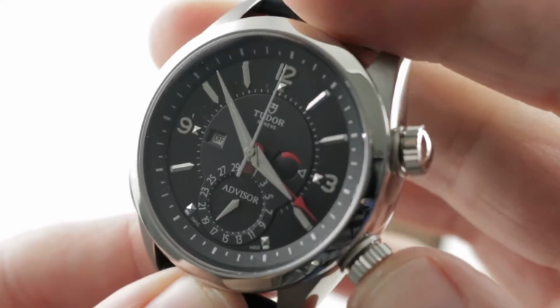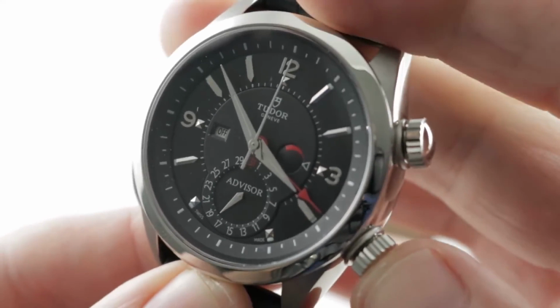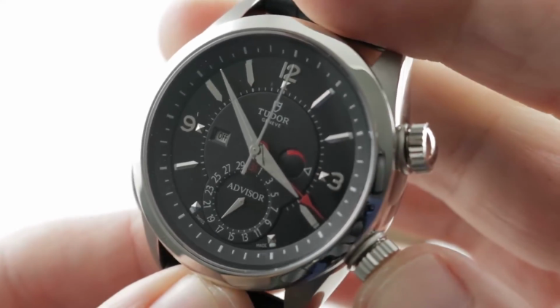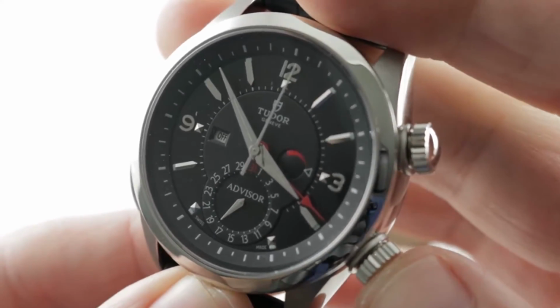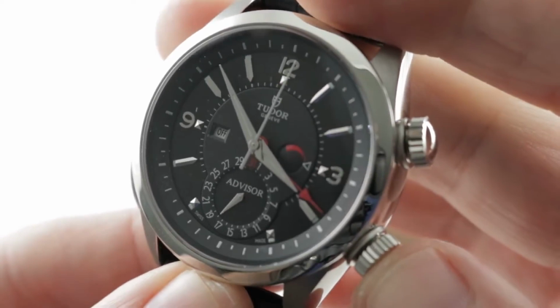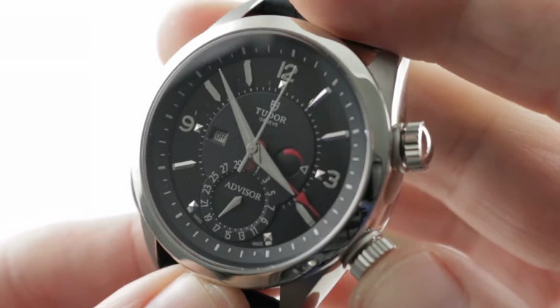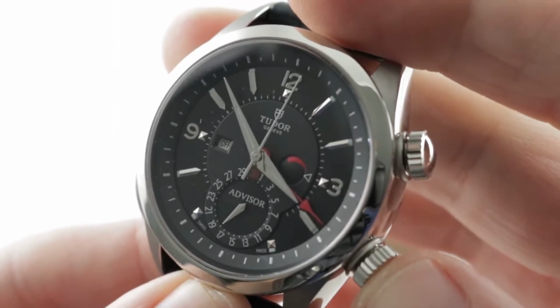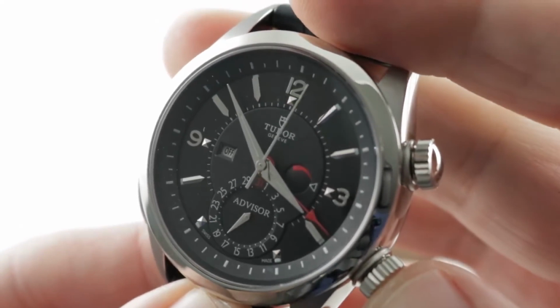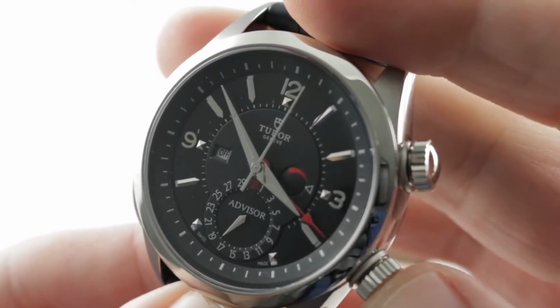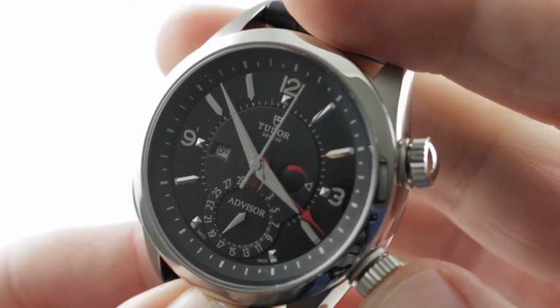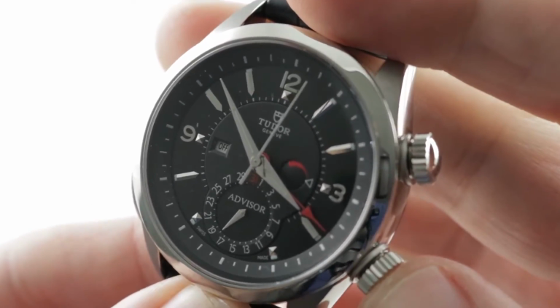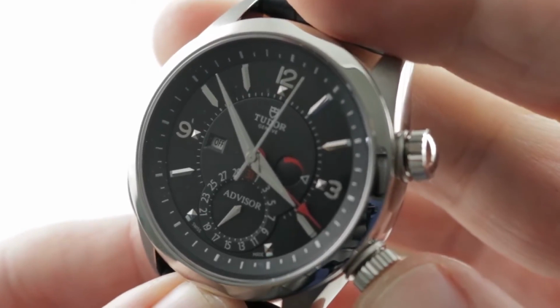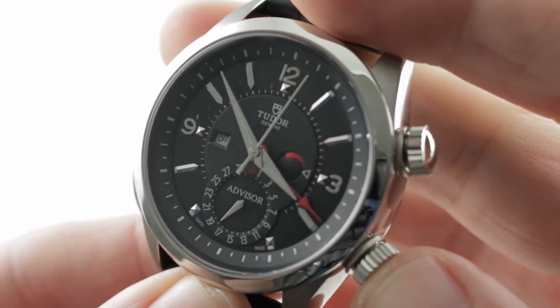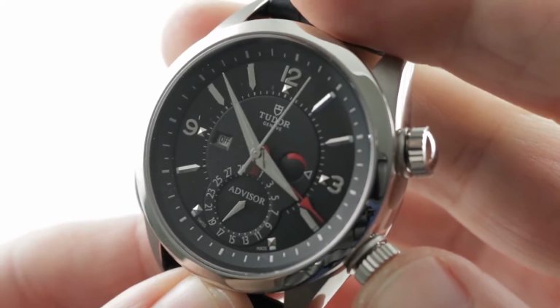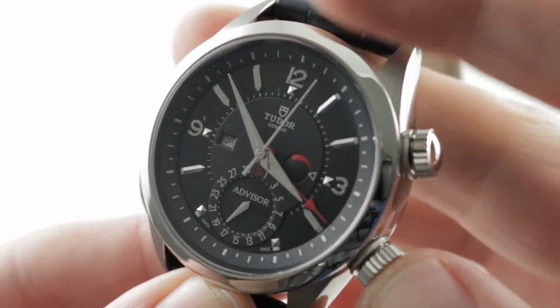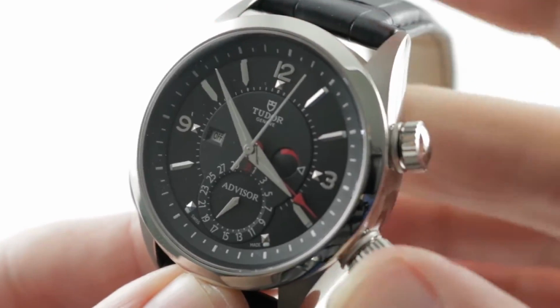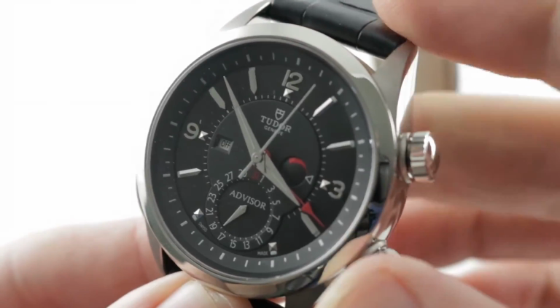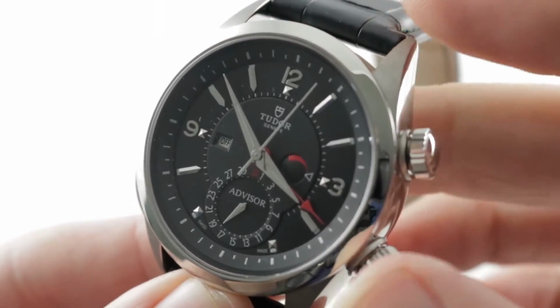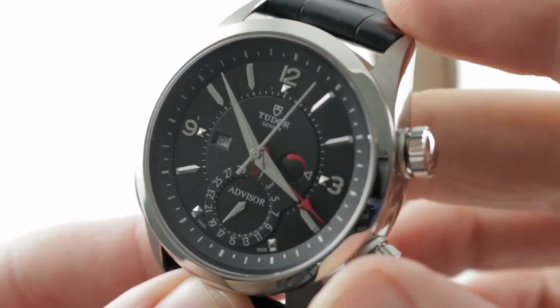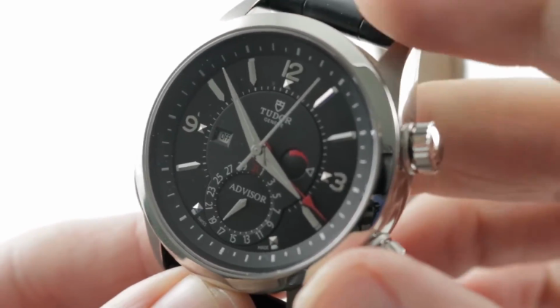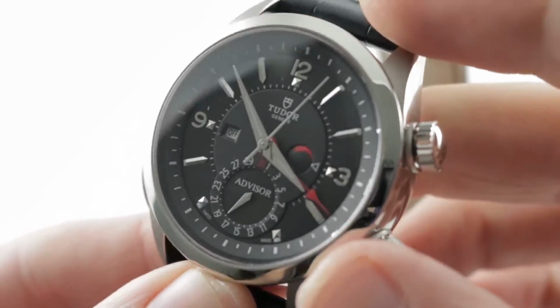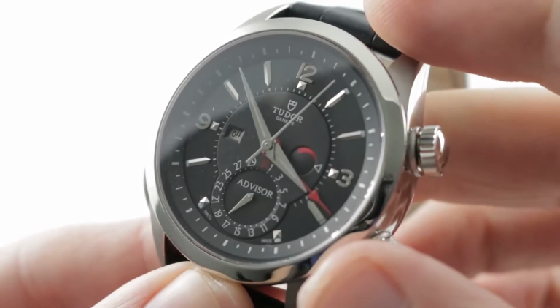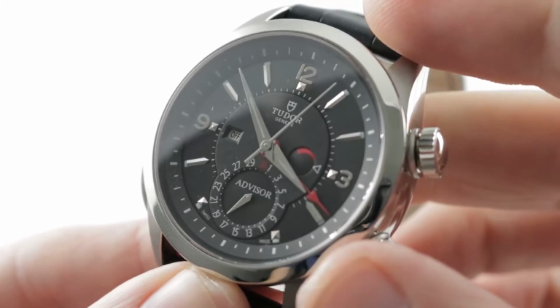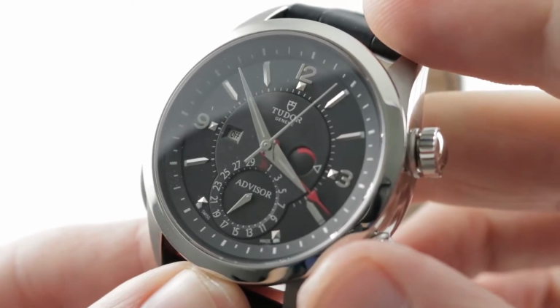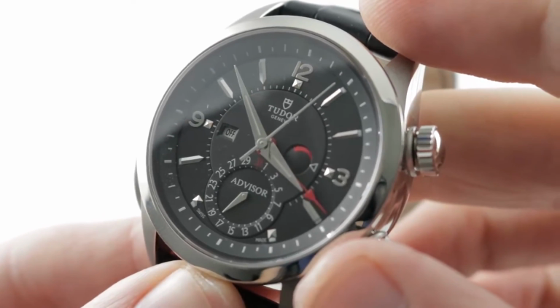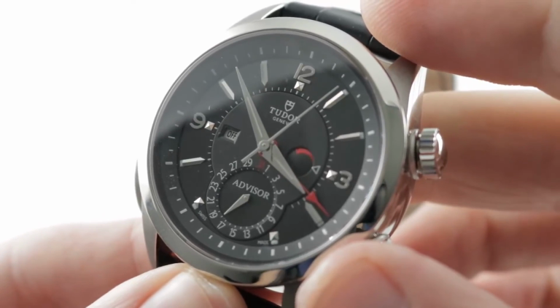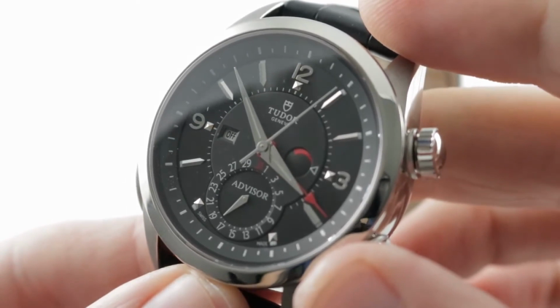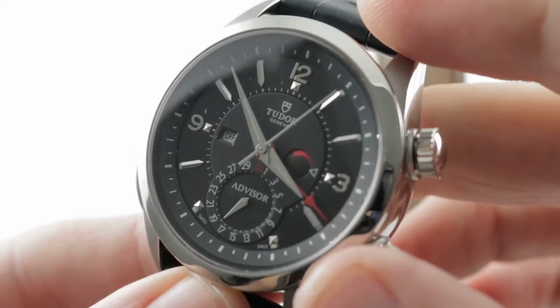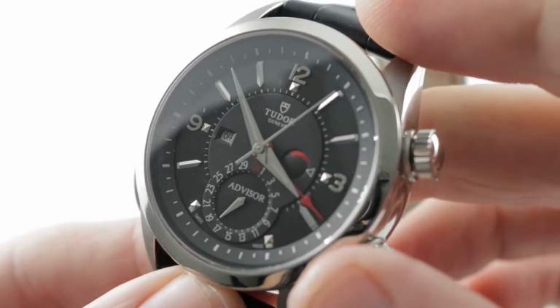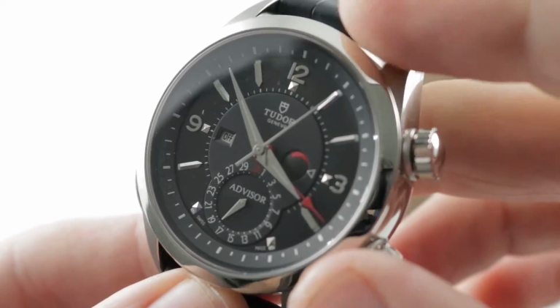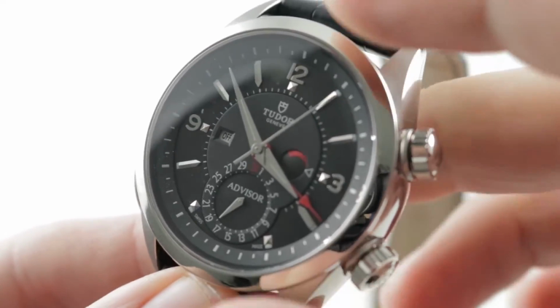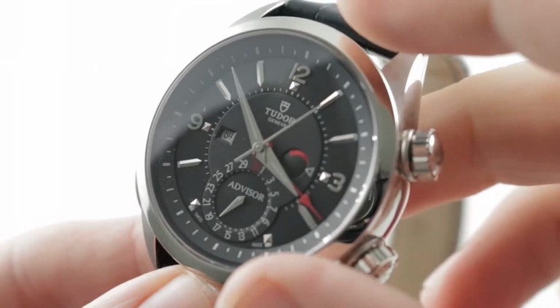The watch is 100 meters water resistant — very swimmable — provided you put it on a water-resistant band.